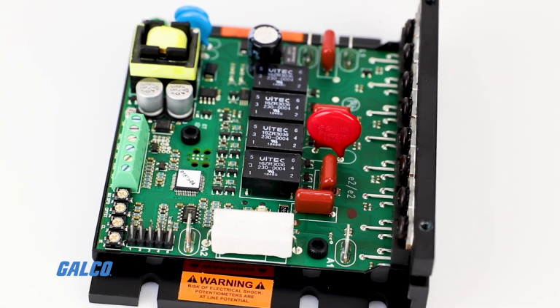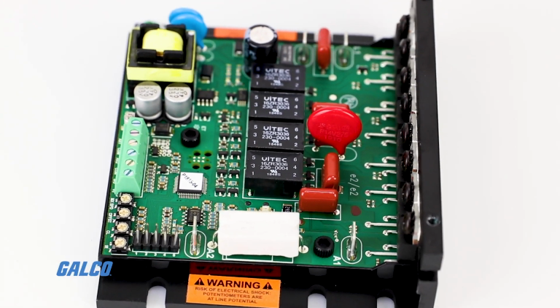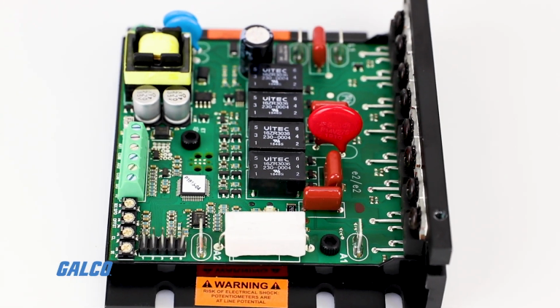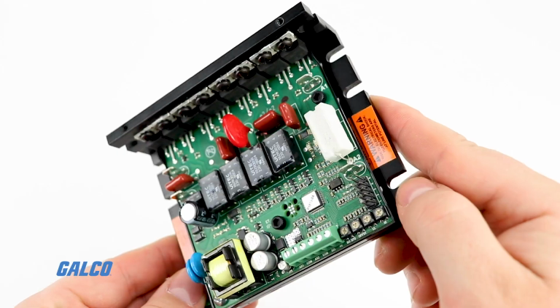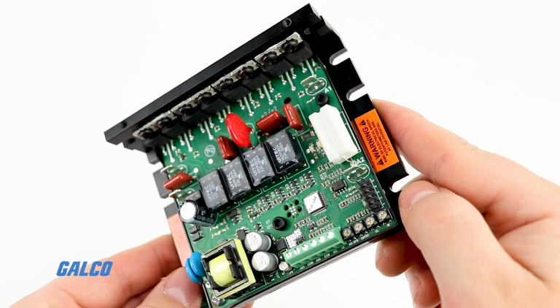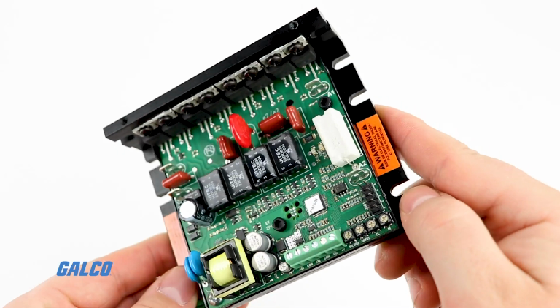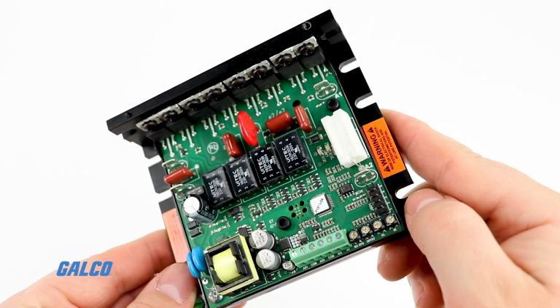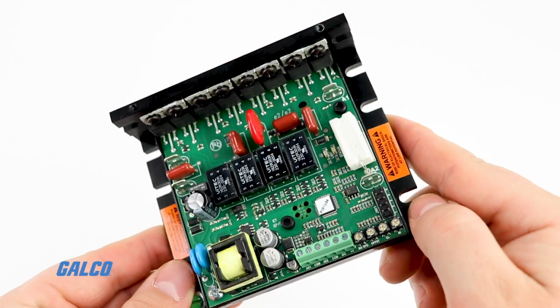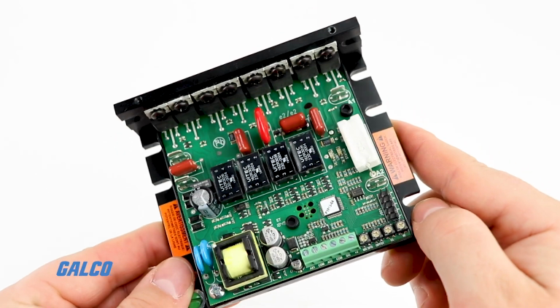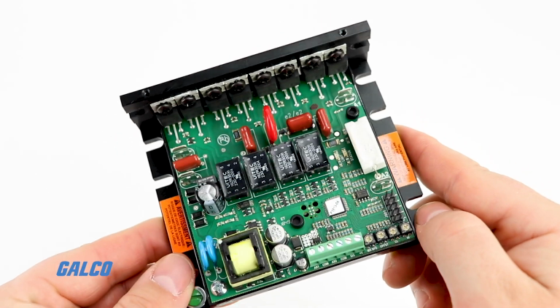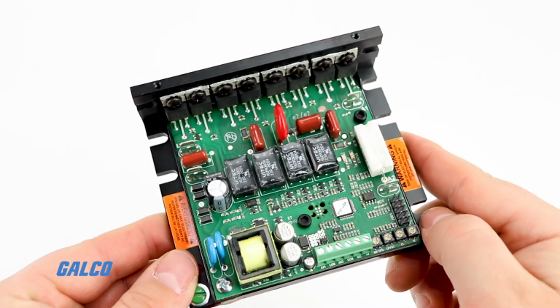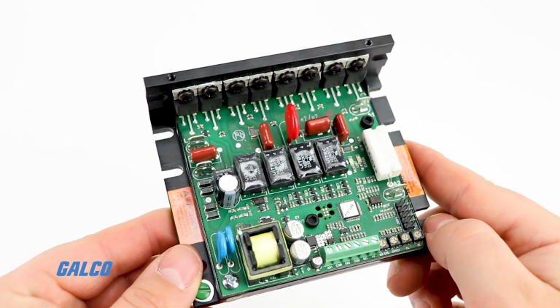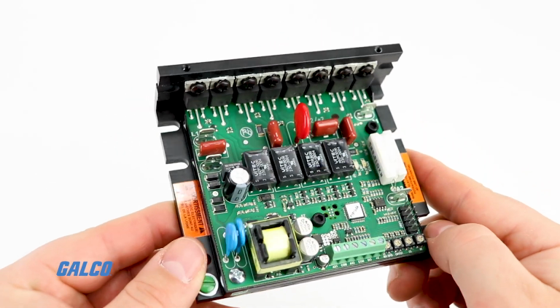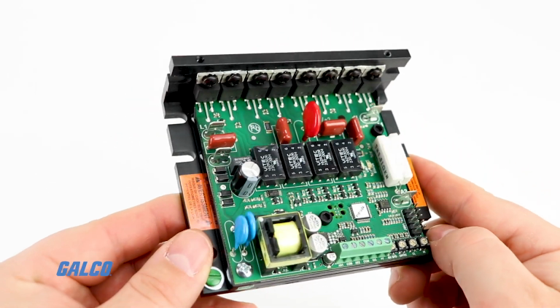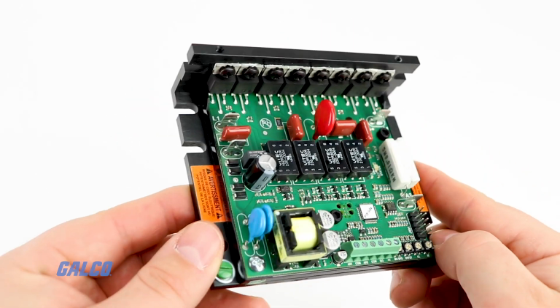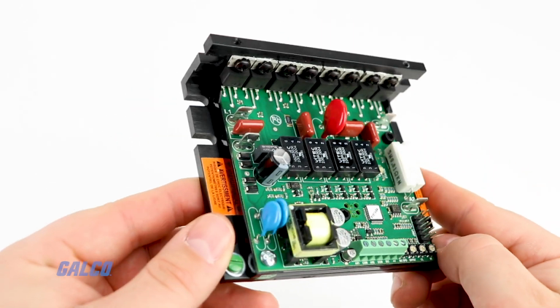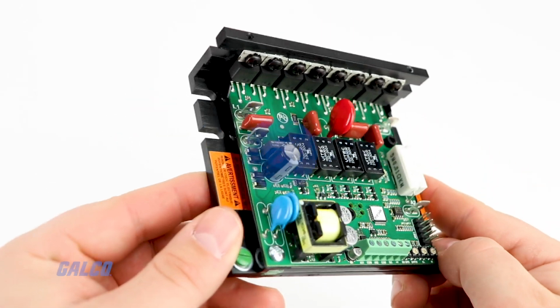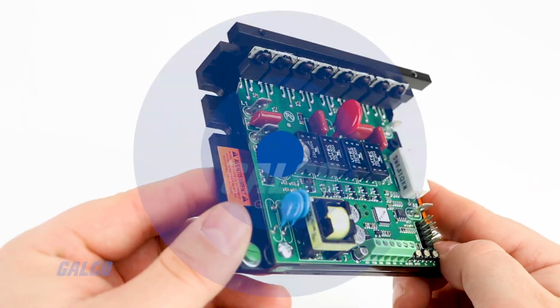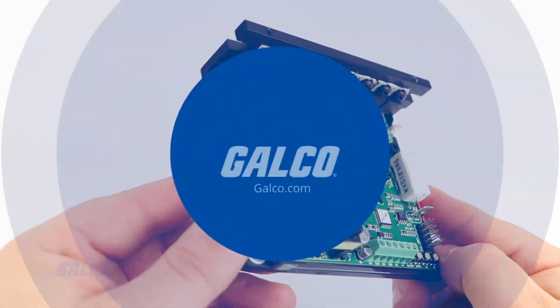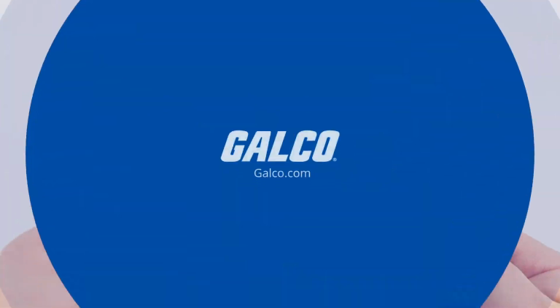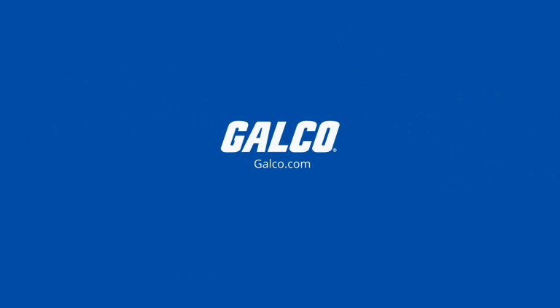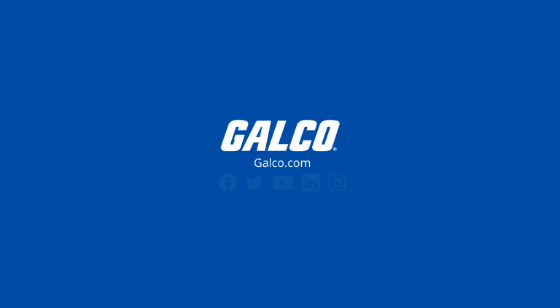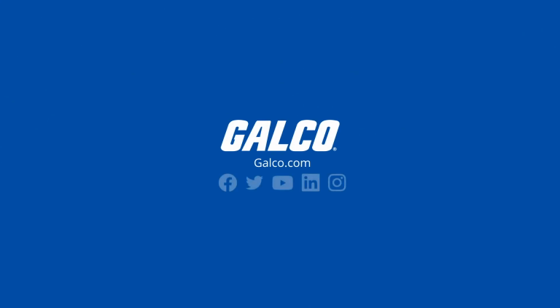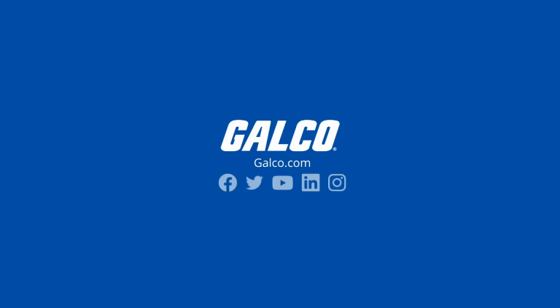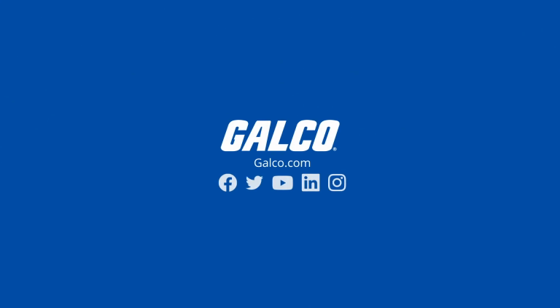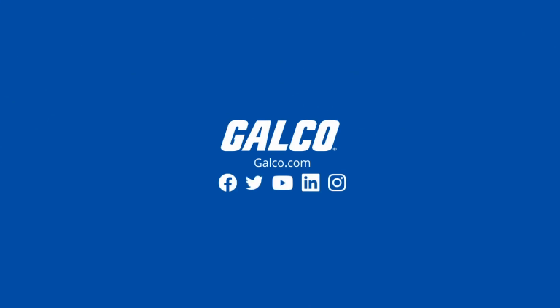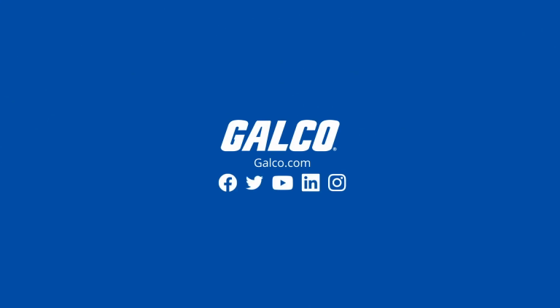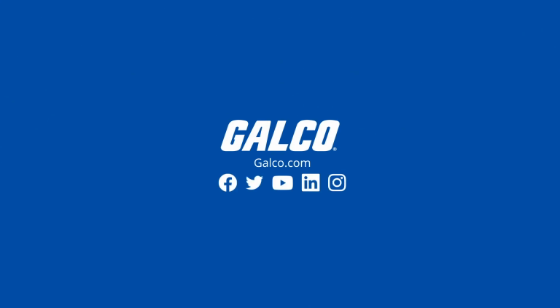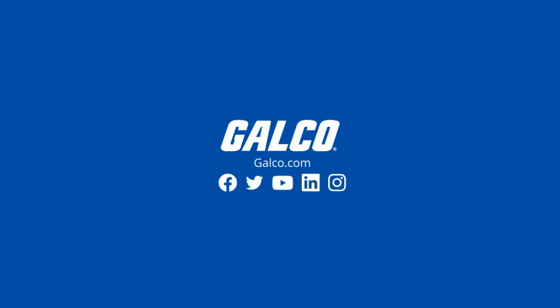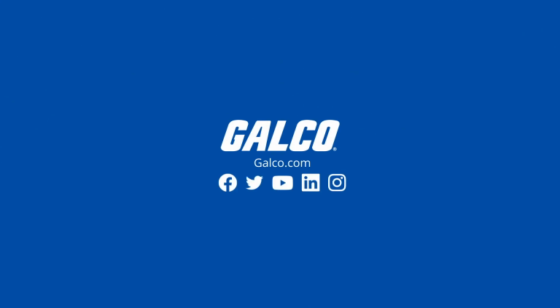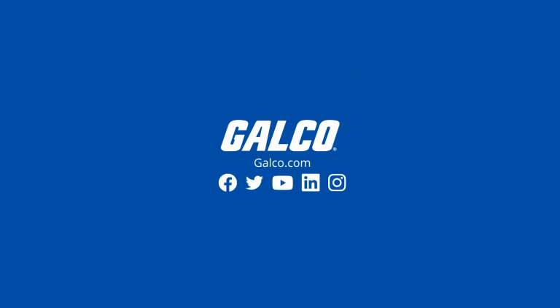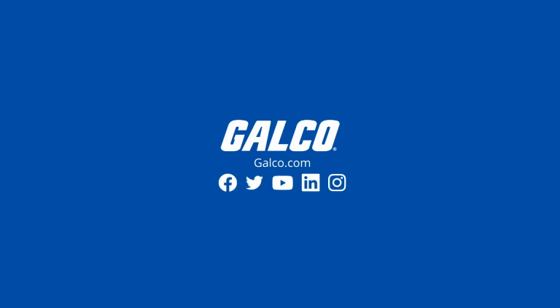Visit galco.com today to view our full line of products from Mineric and more.